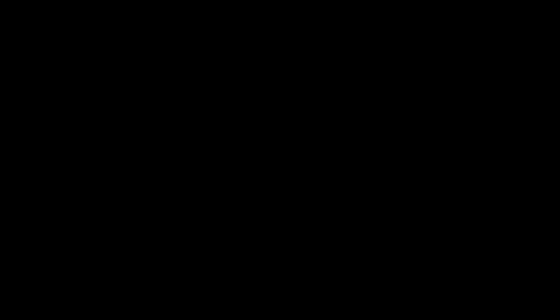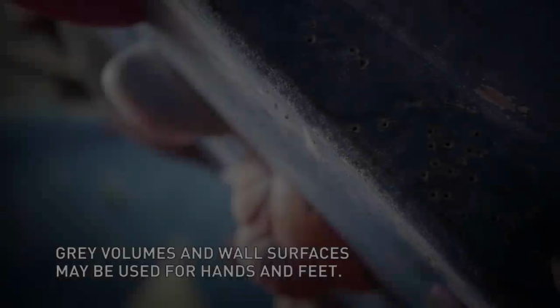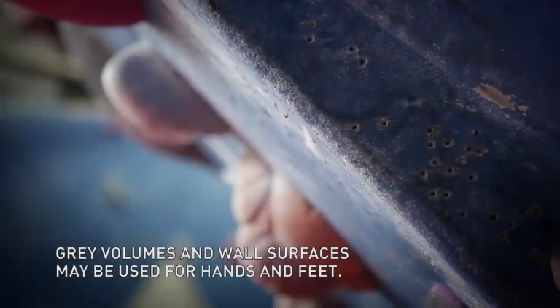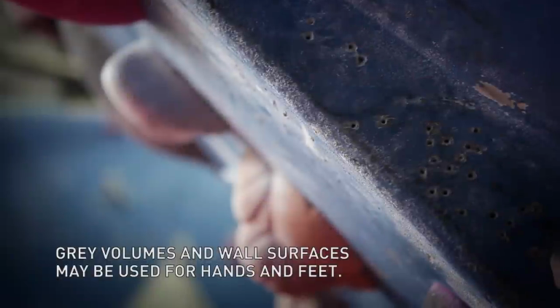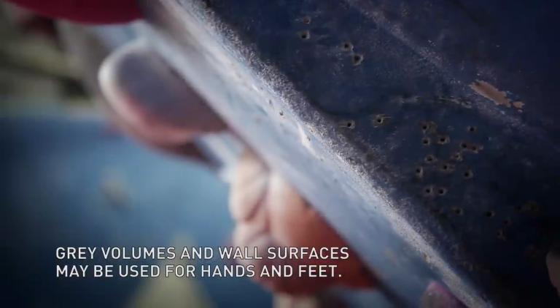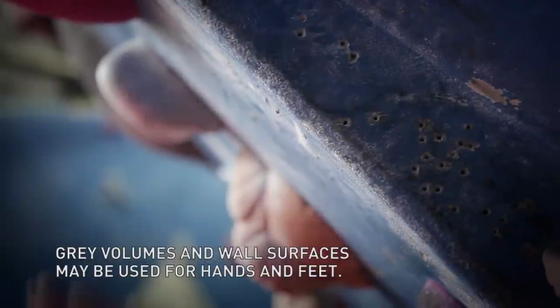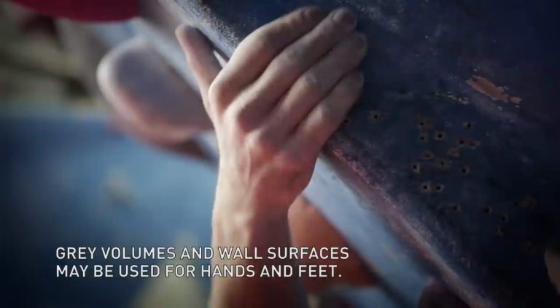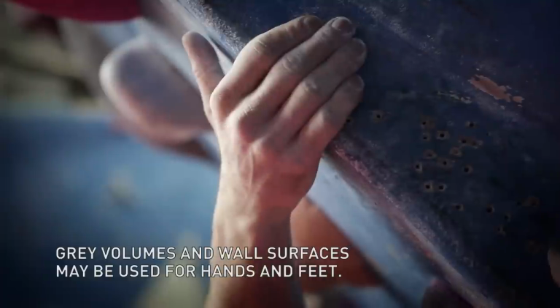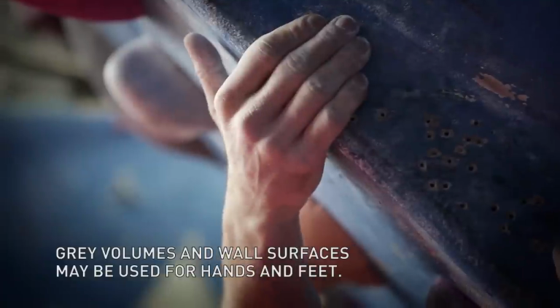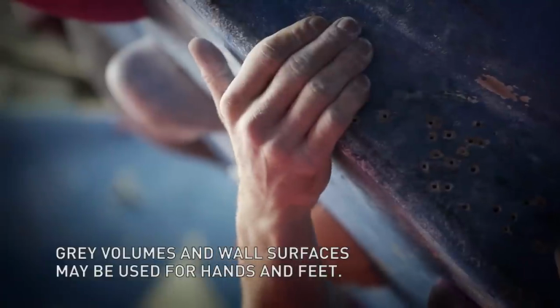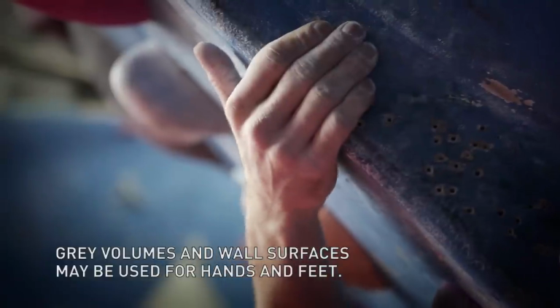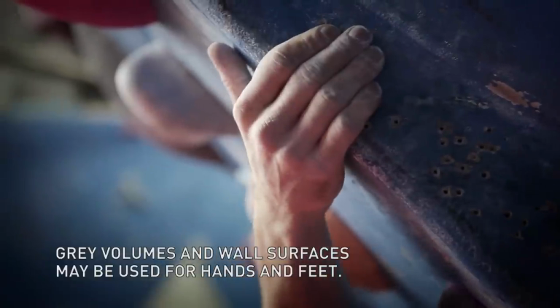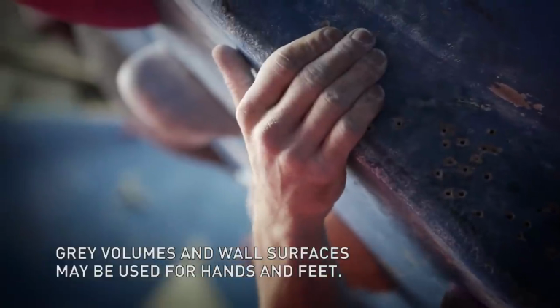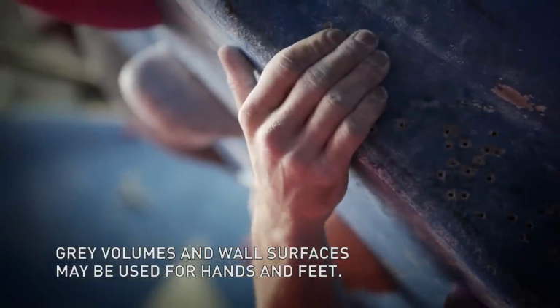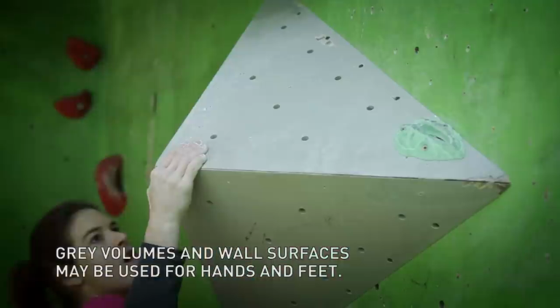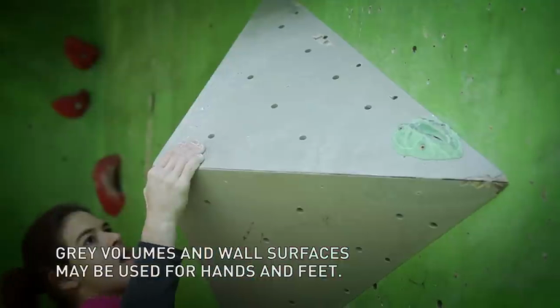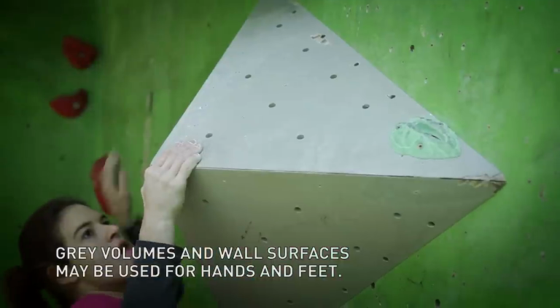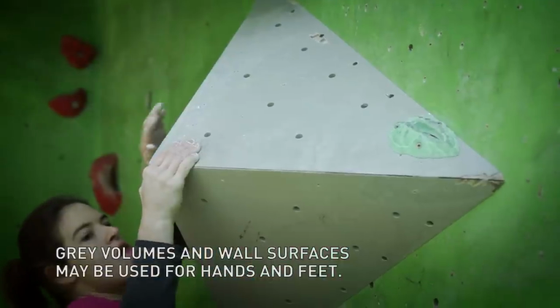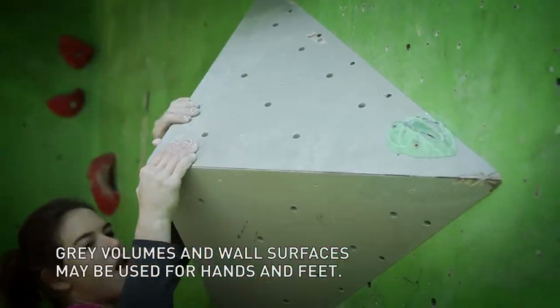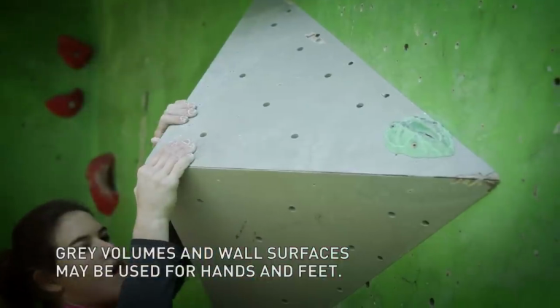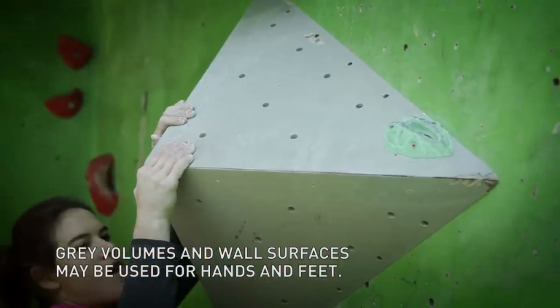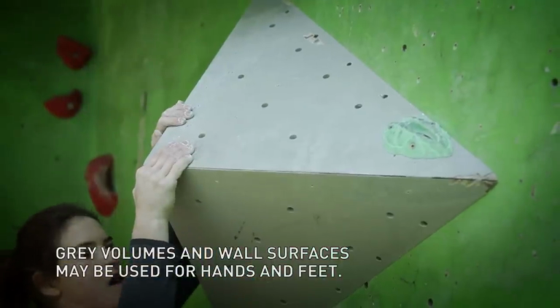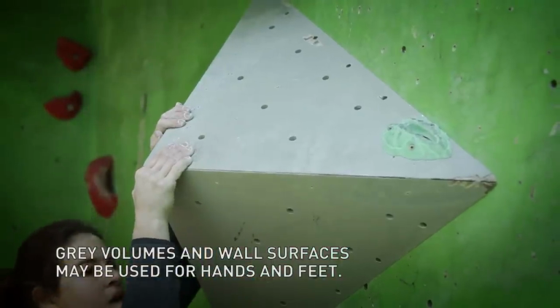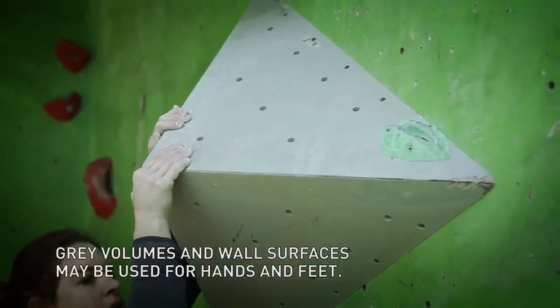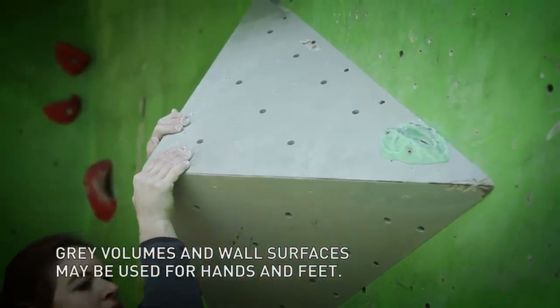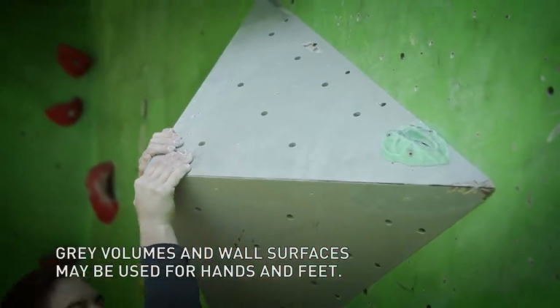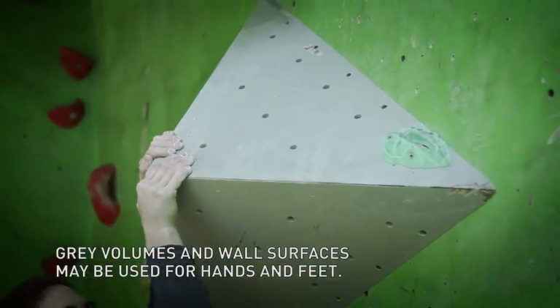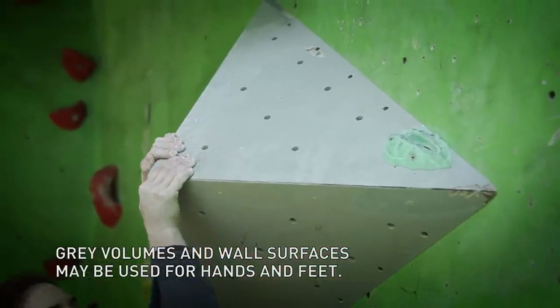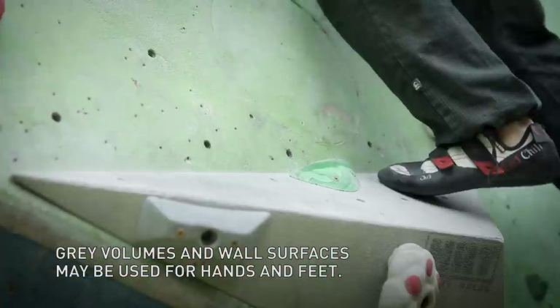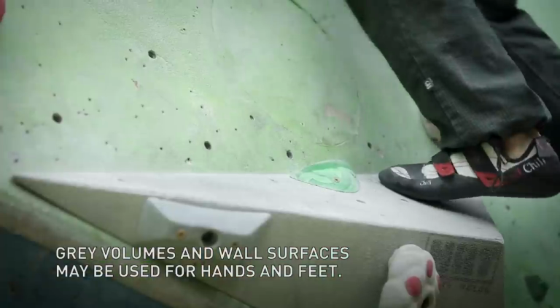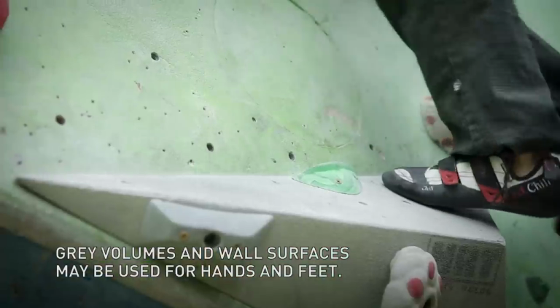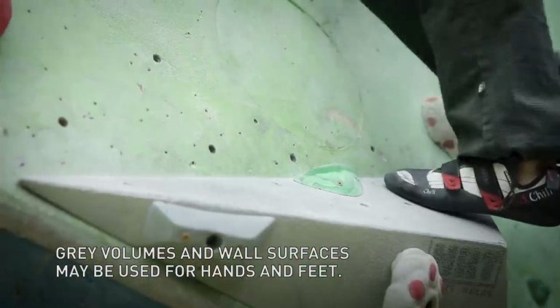When you're climbing, you can use the walls themselves or the grey volumes on the walls at any time.